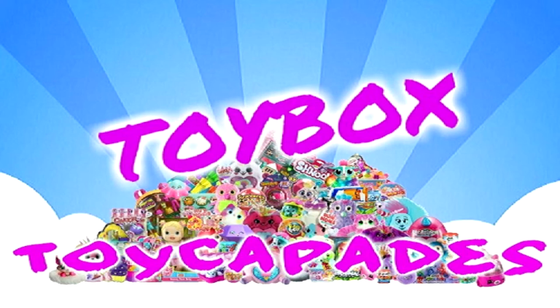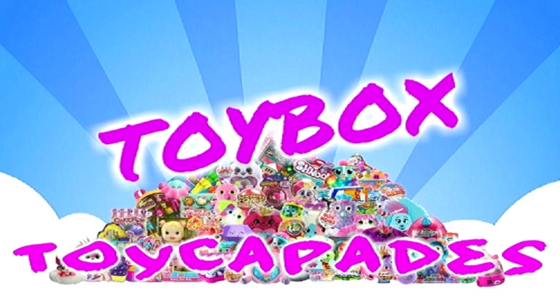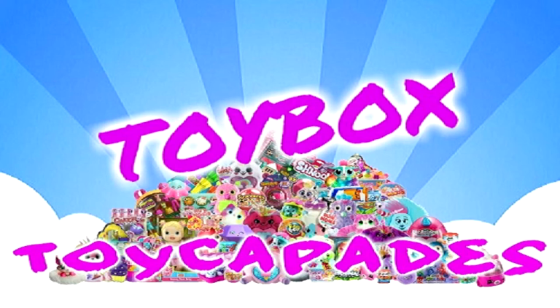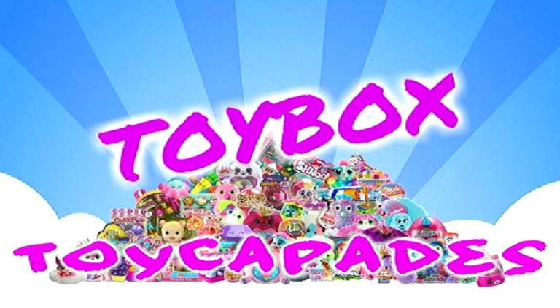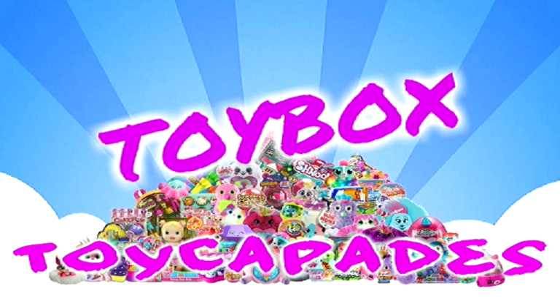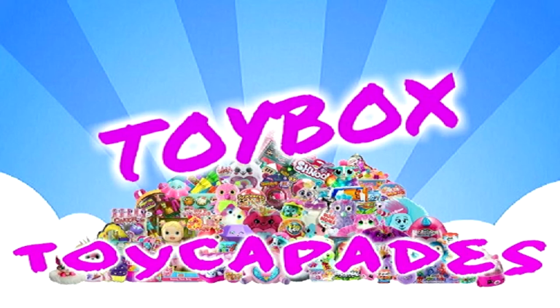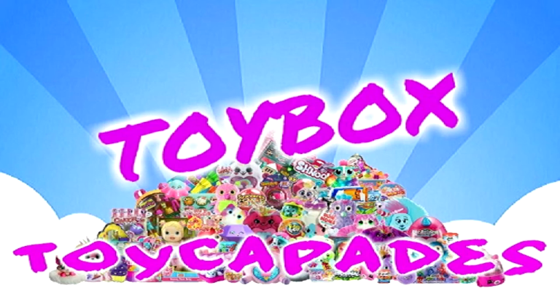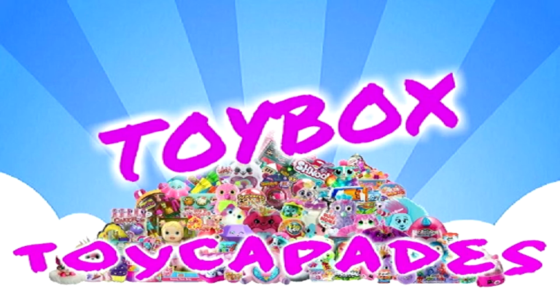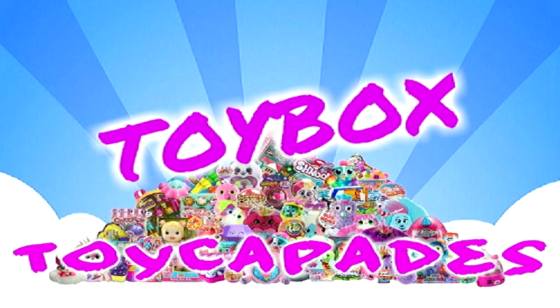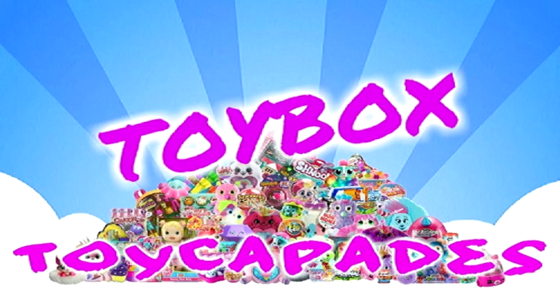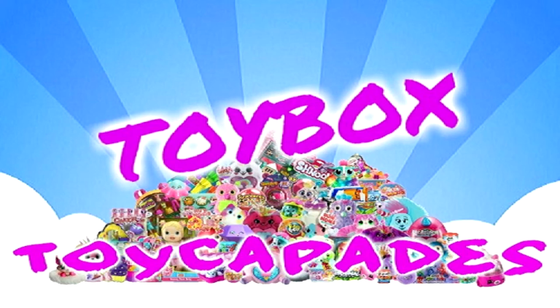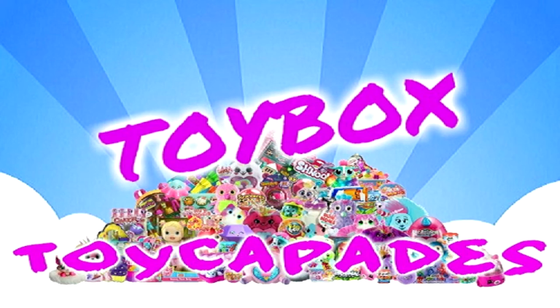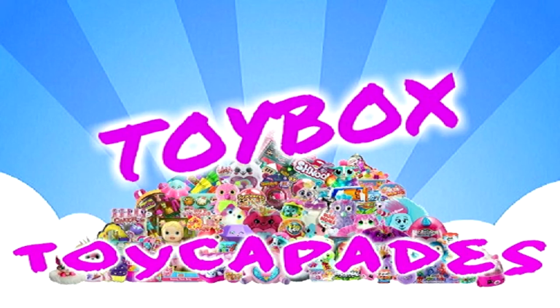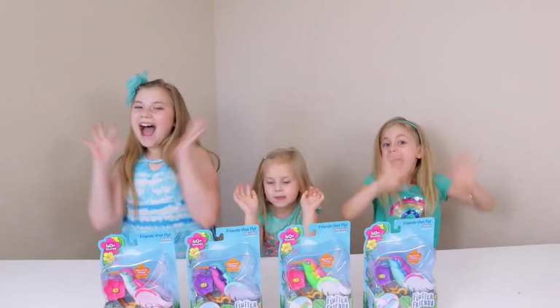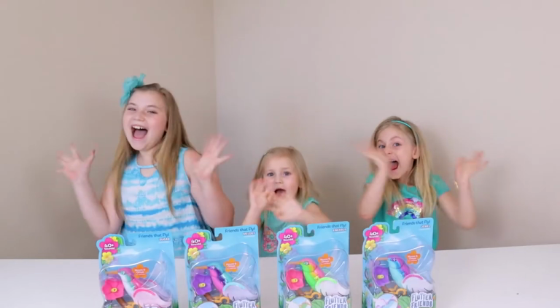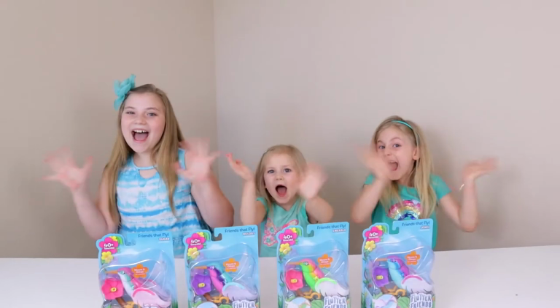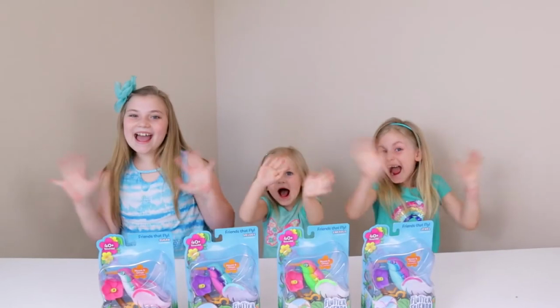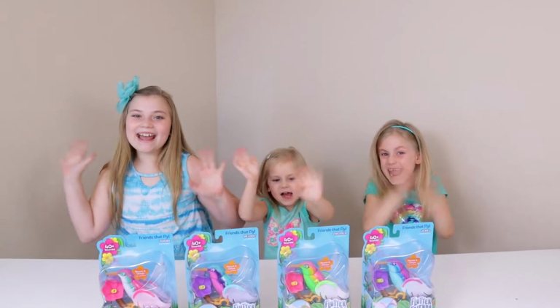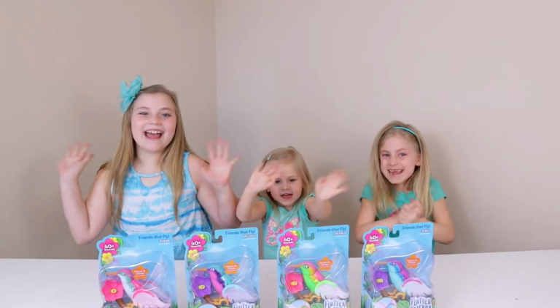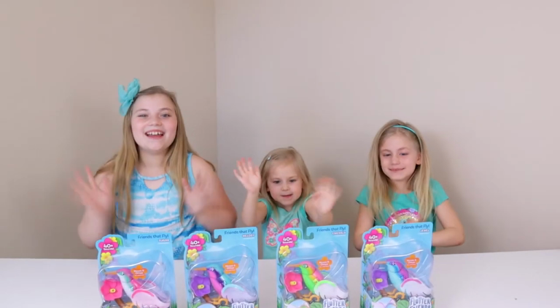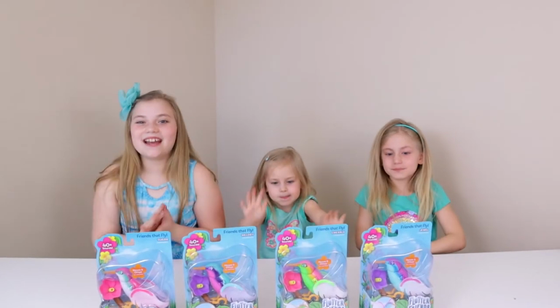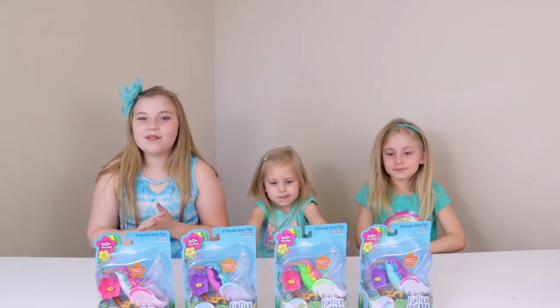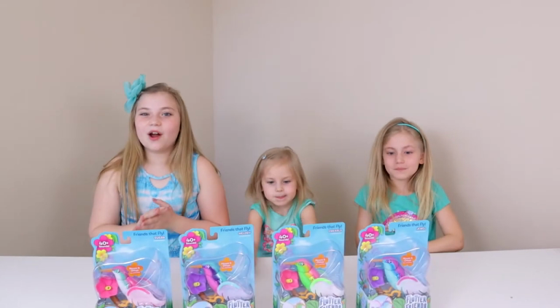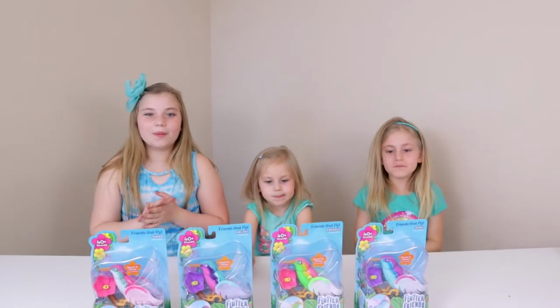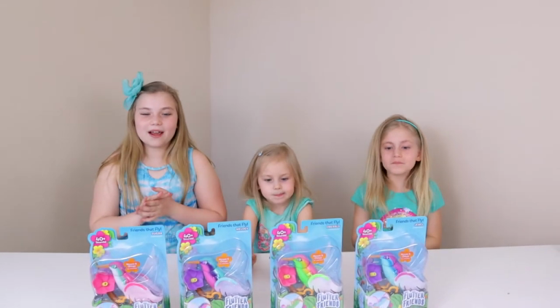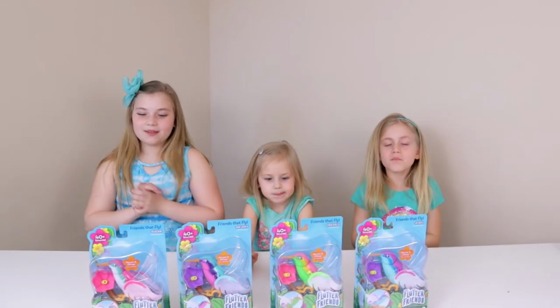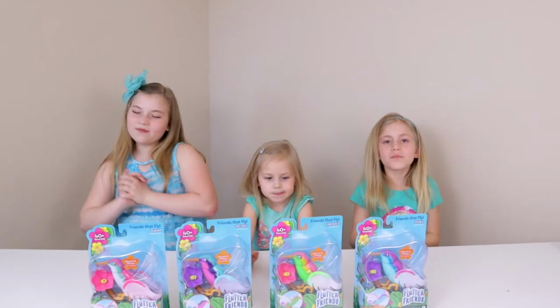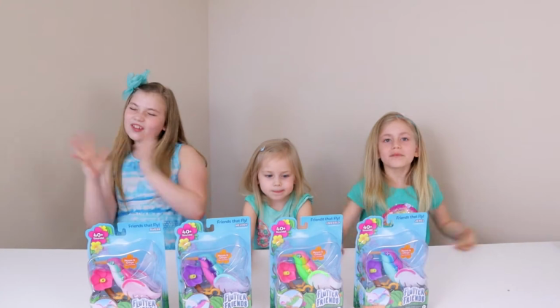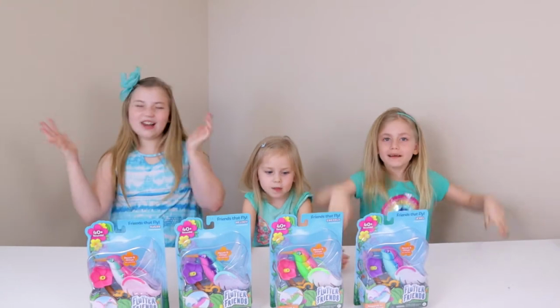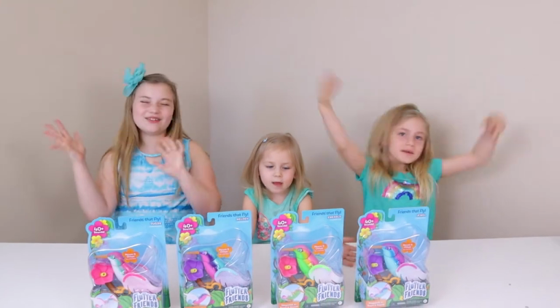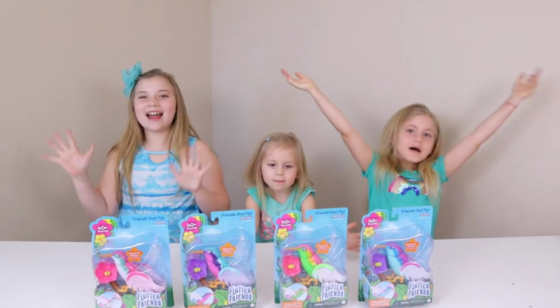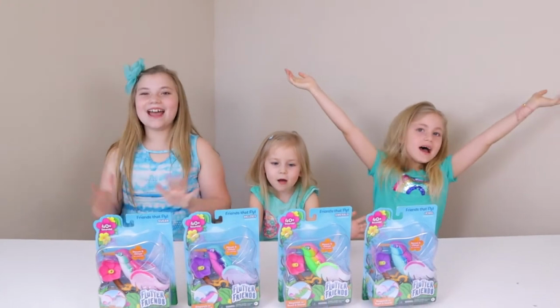Troy Page, Troy Box! Hi! Today we are opening up some Flutter Bags!